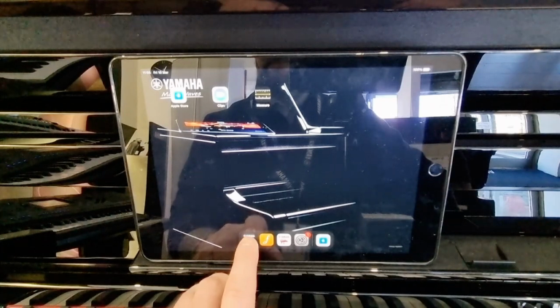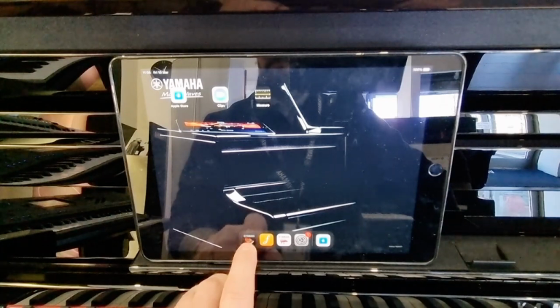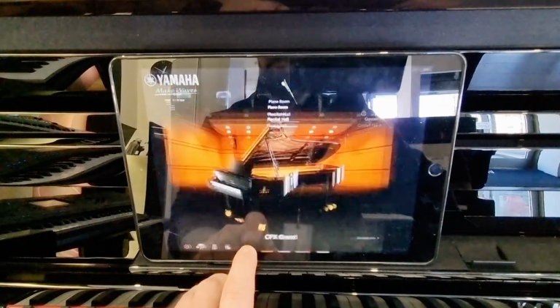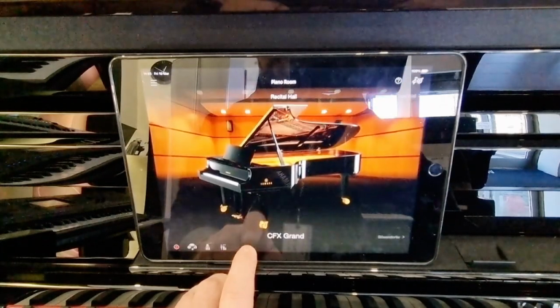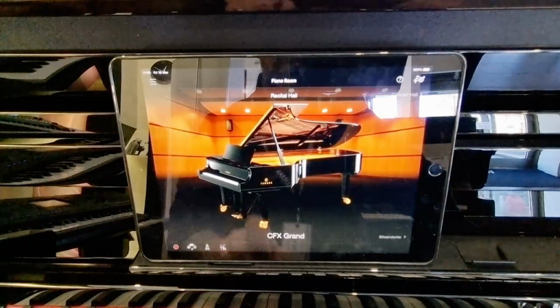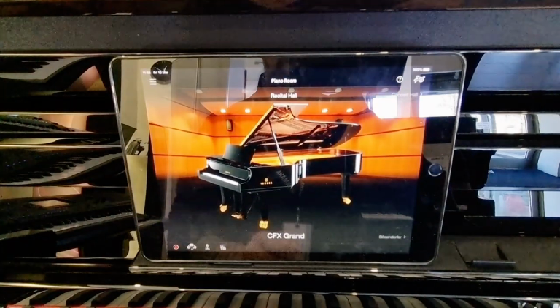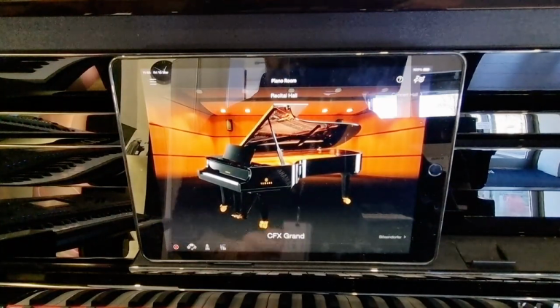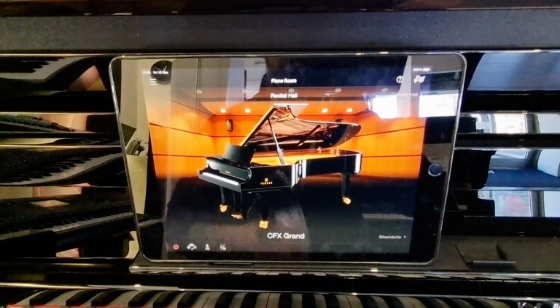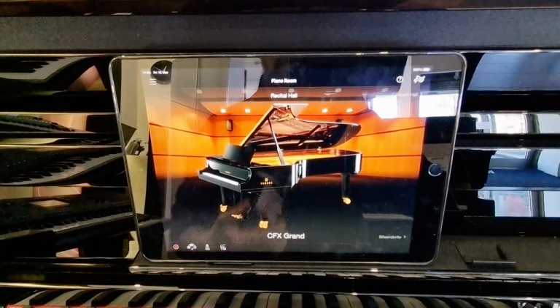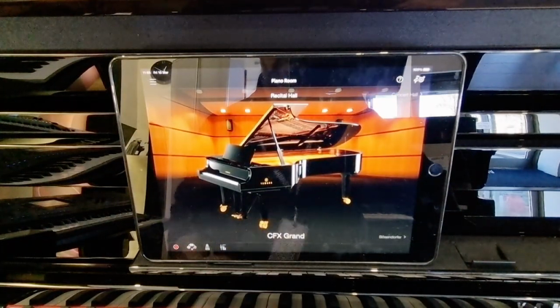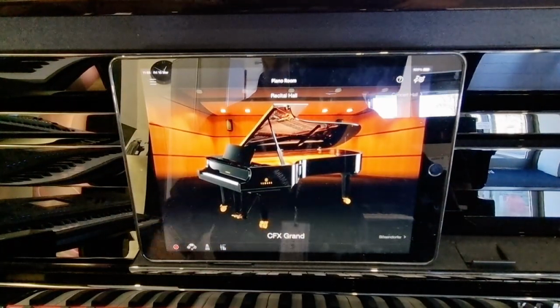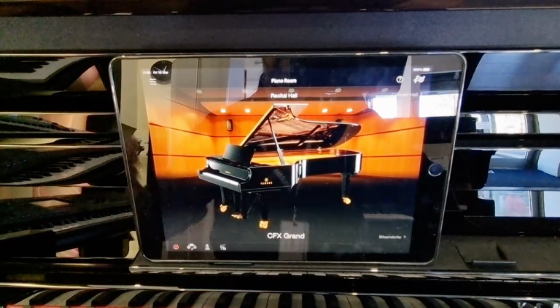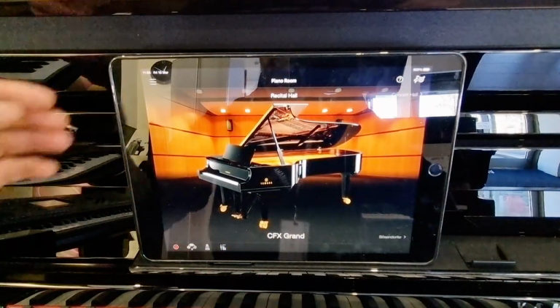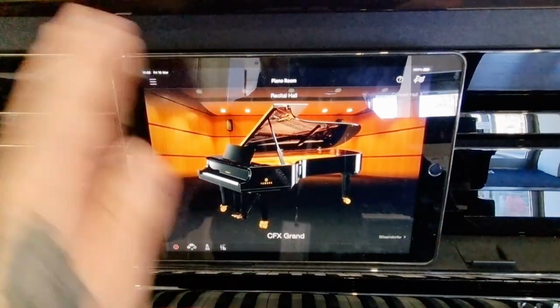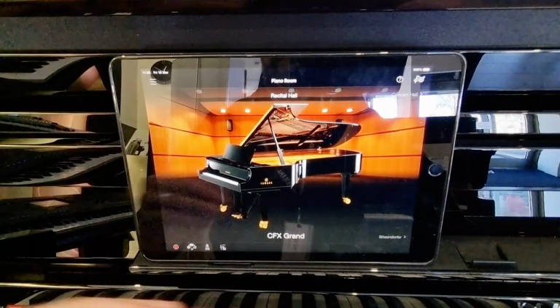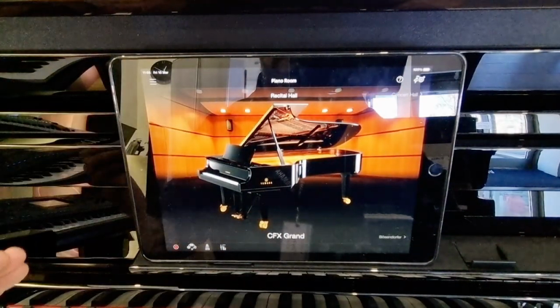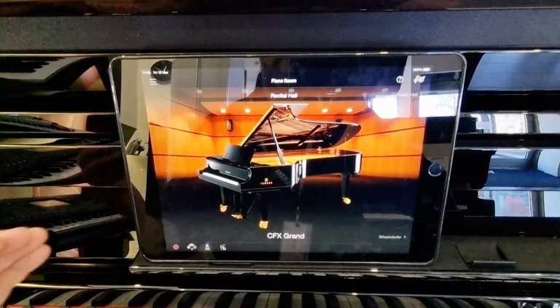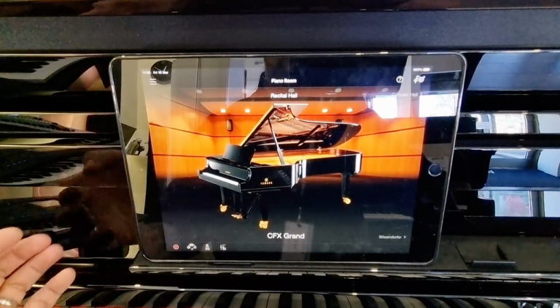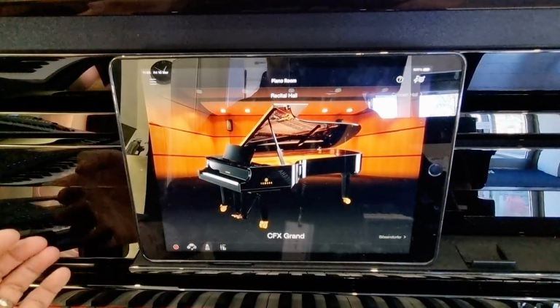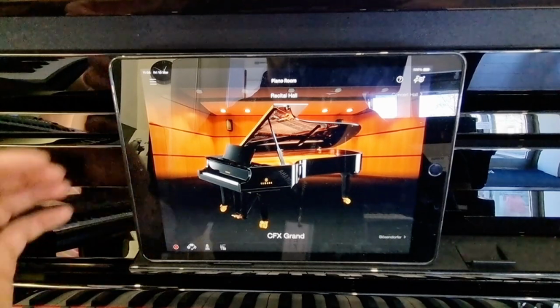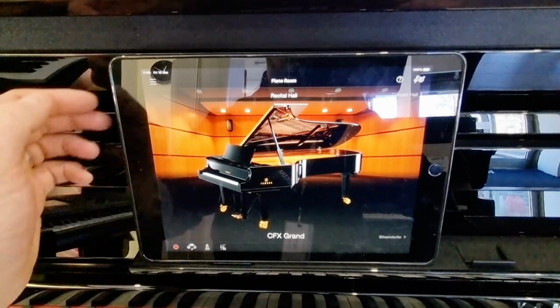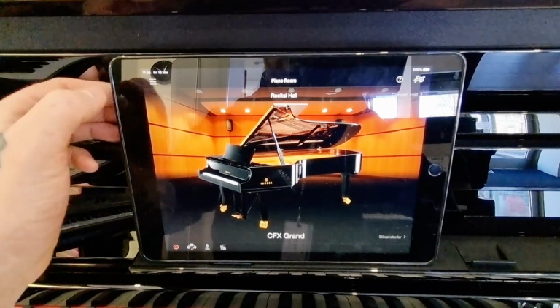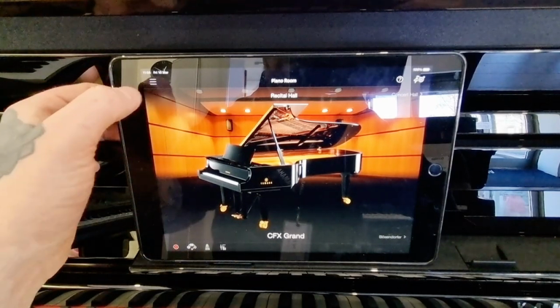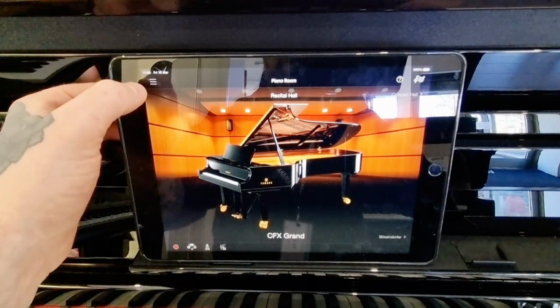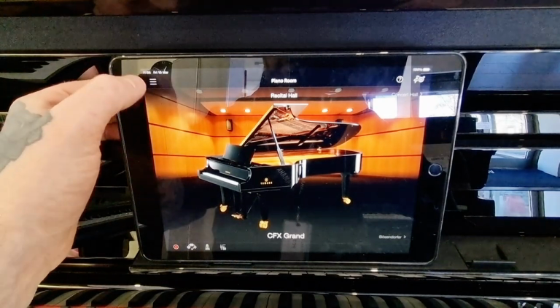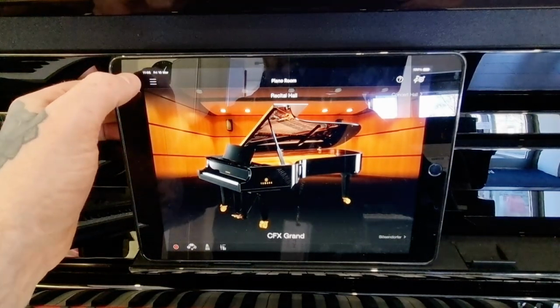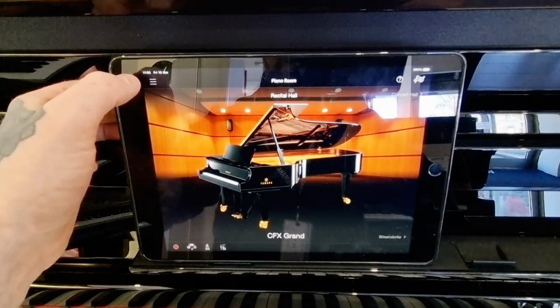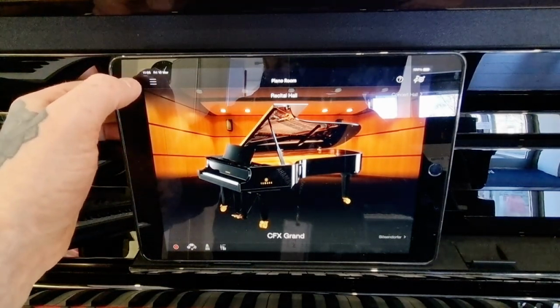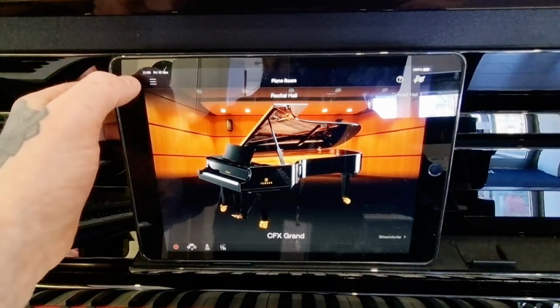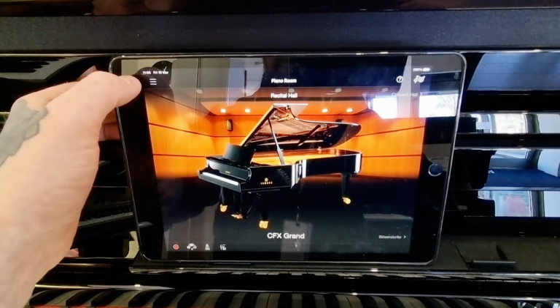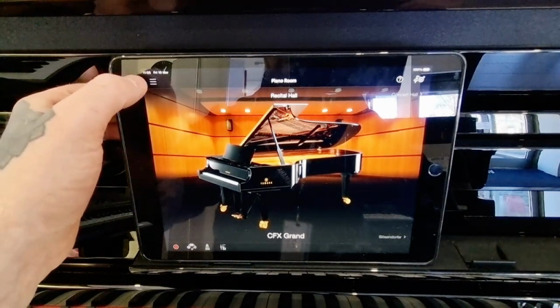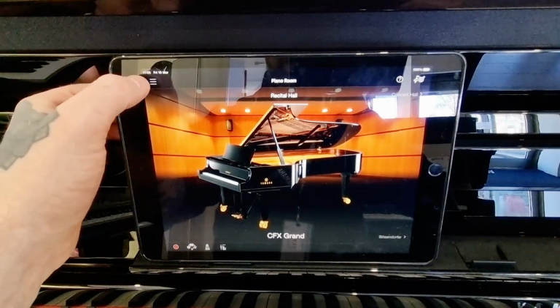When we open this up after downloading it, it will open like this, and we're faced with this beautiful CFX Concert Grand Piano.